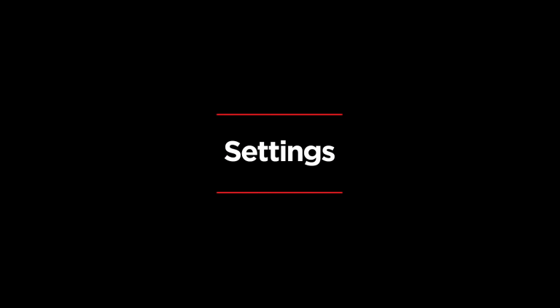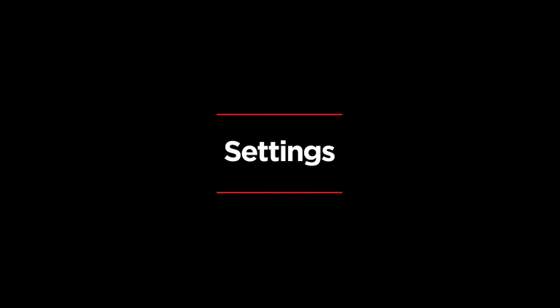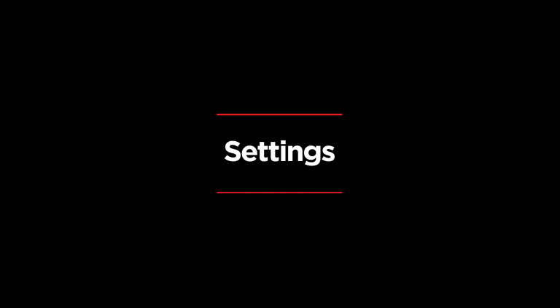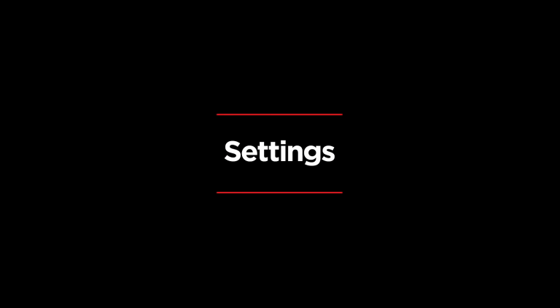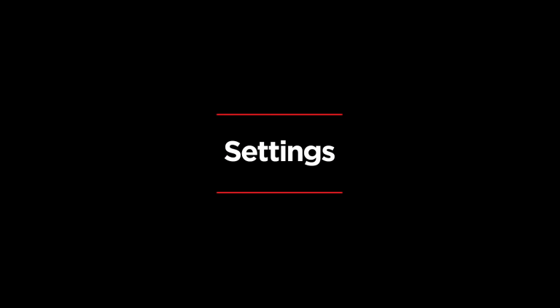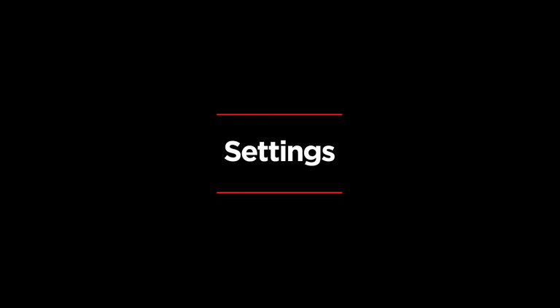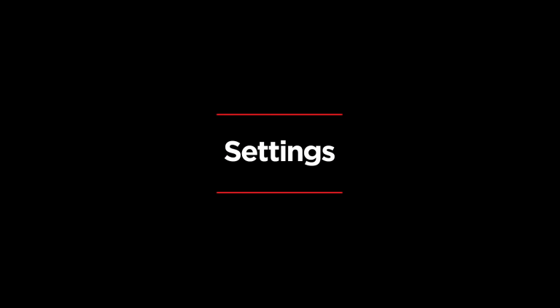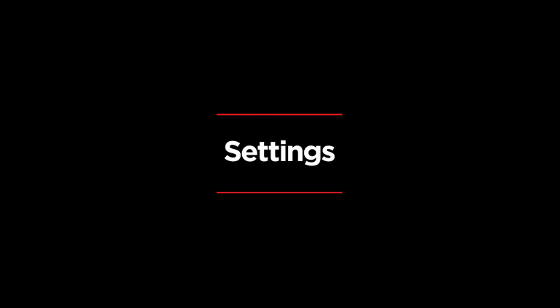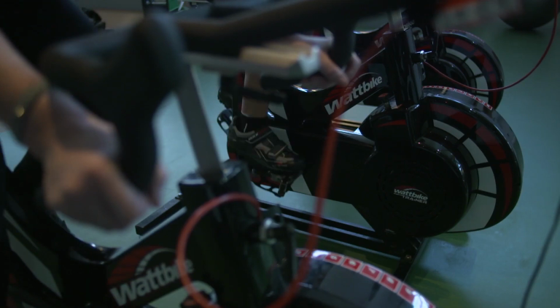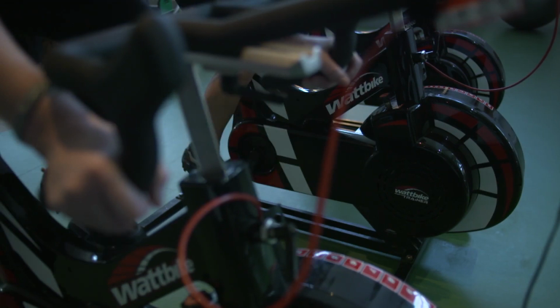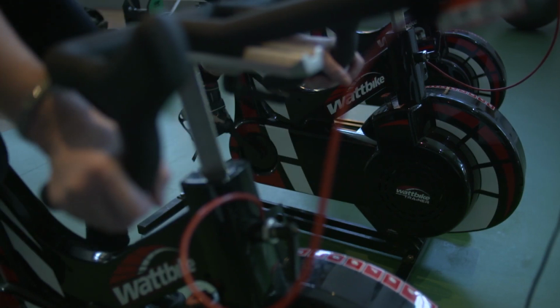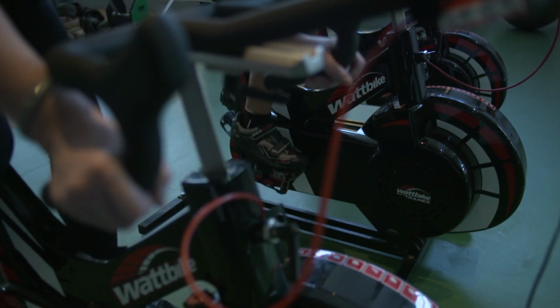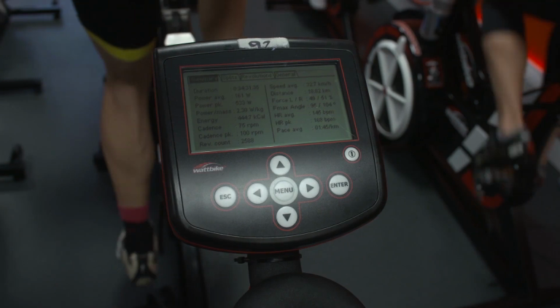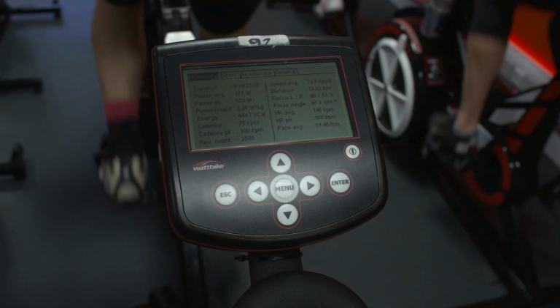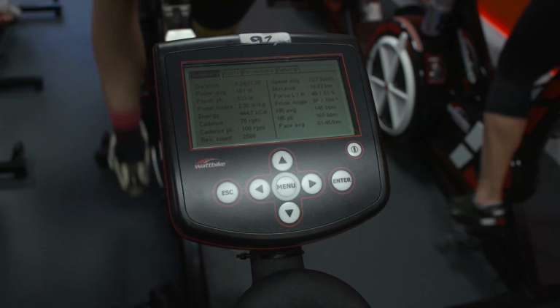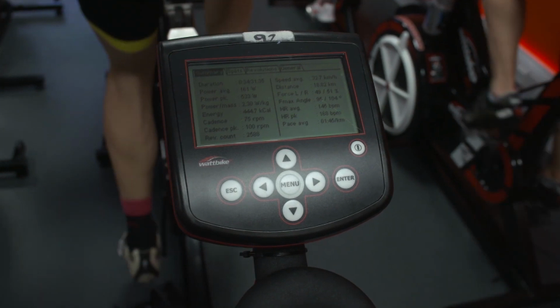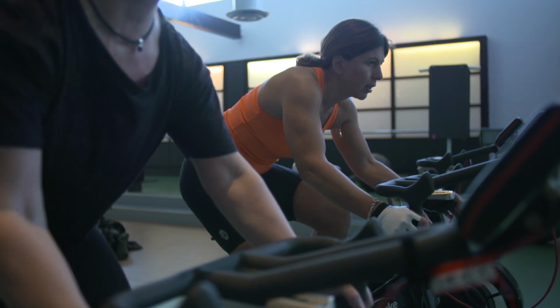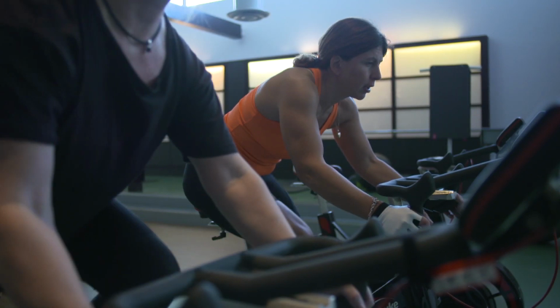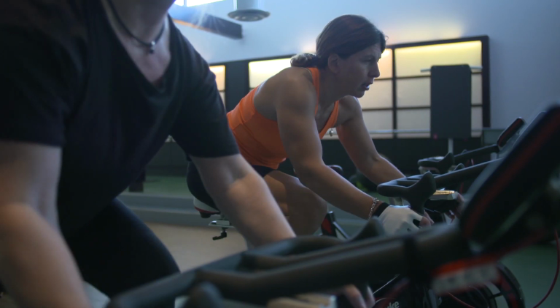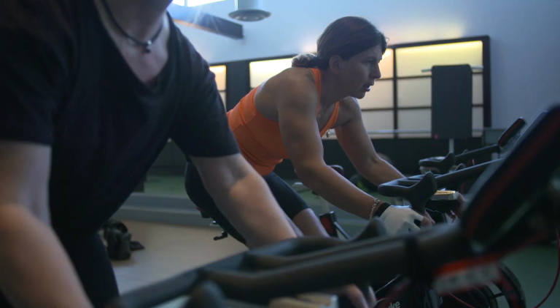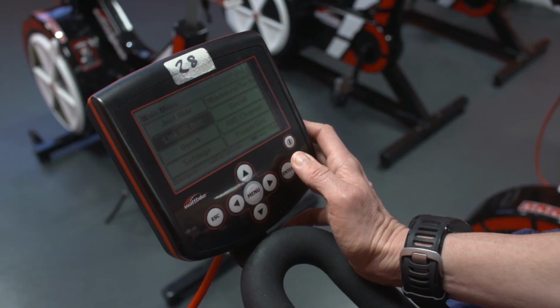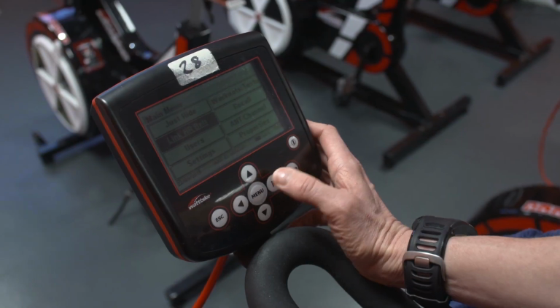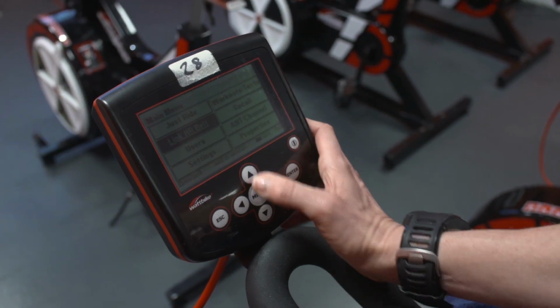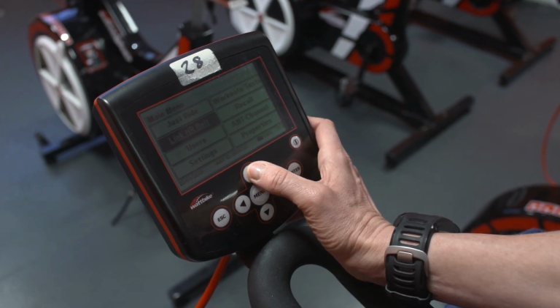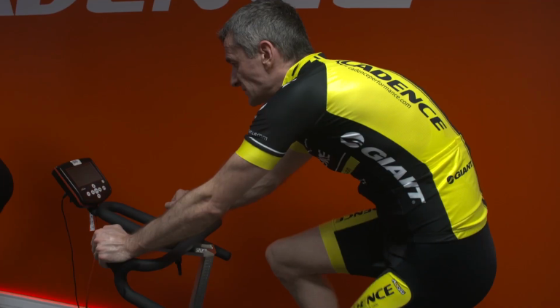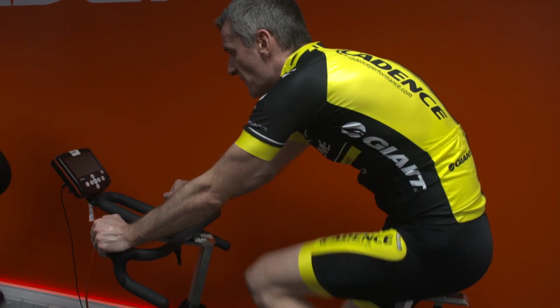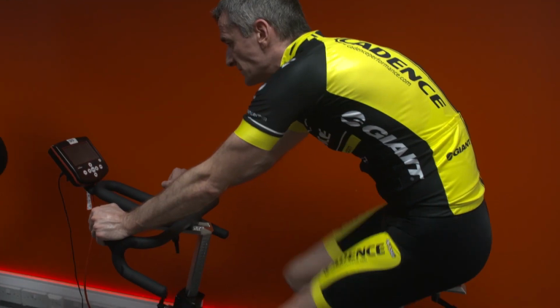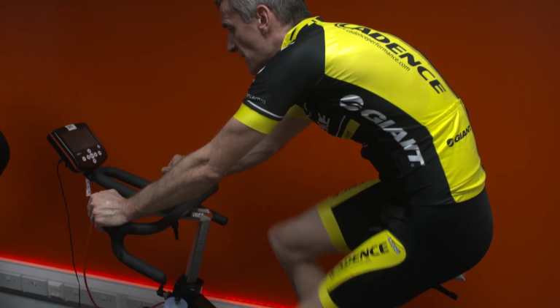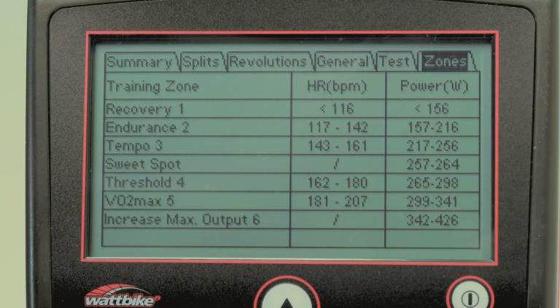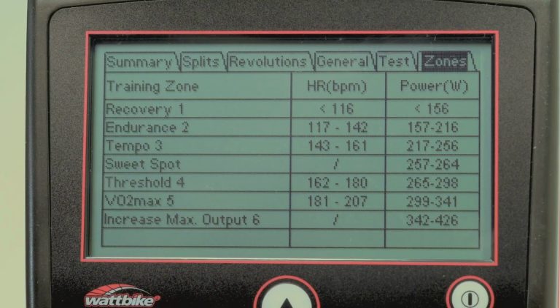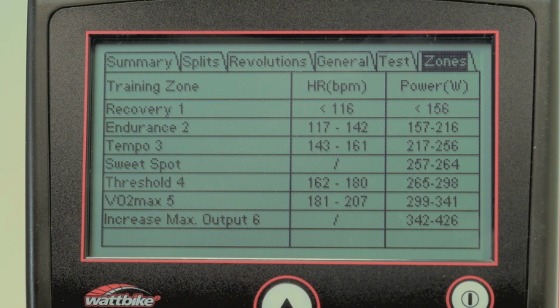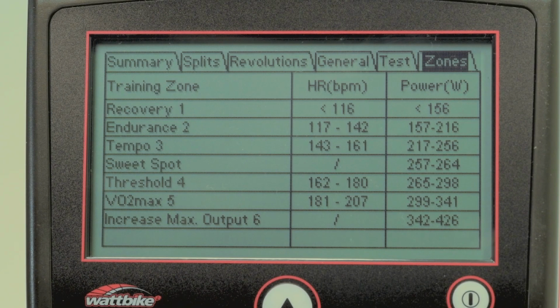The last area to look at is in the settings. Here you can change the display units, add default user data and view your training zones.